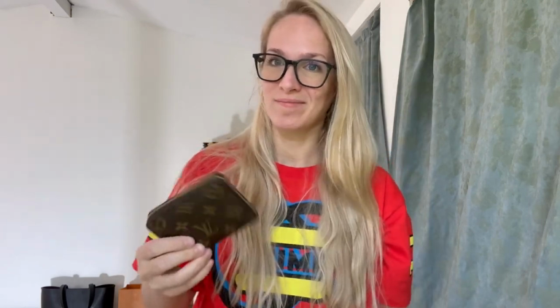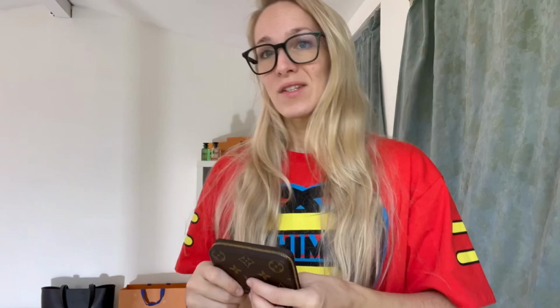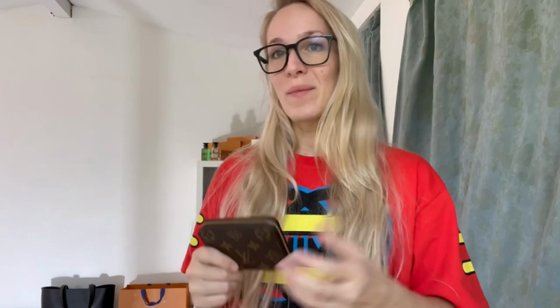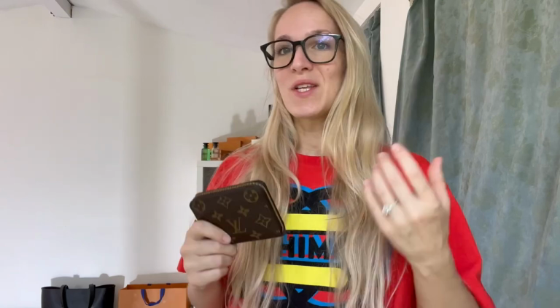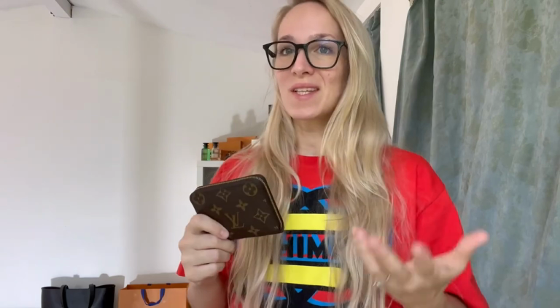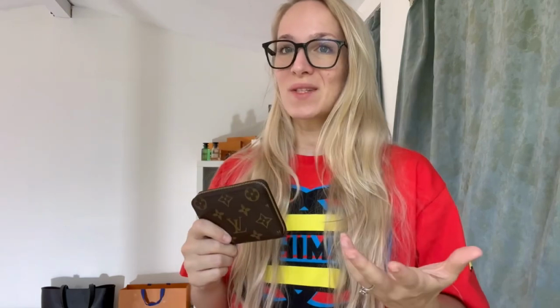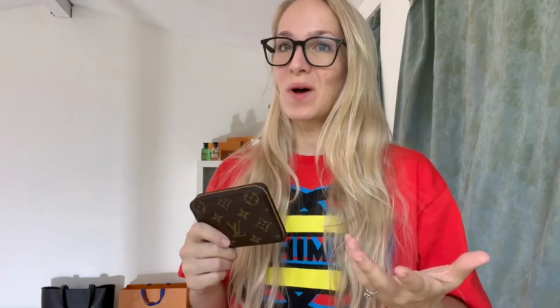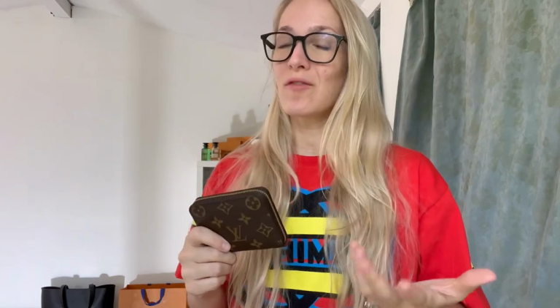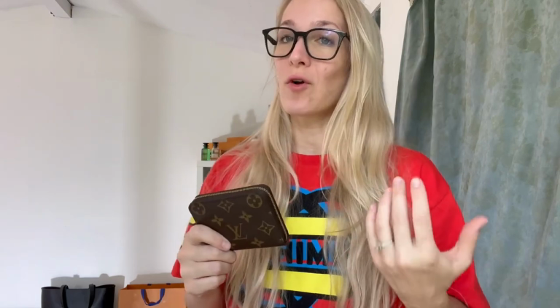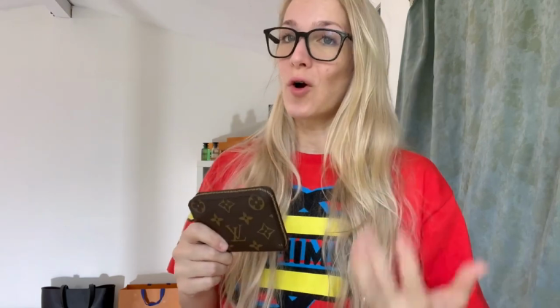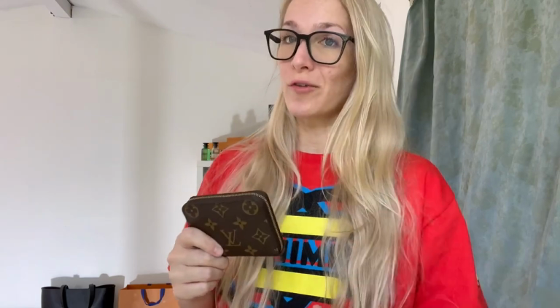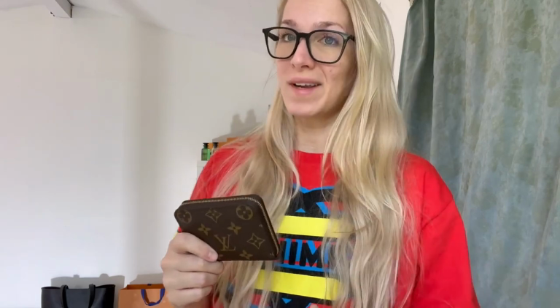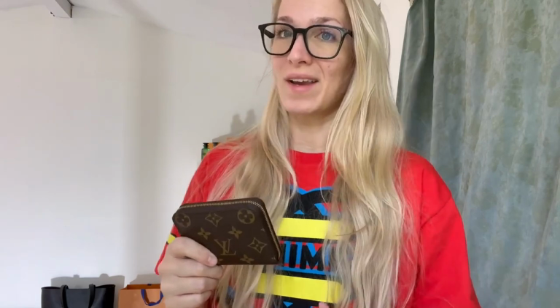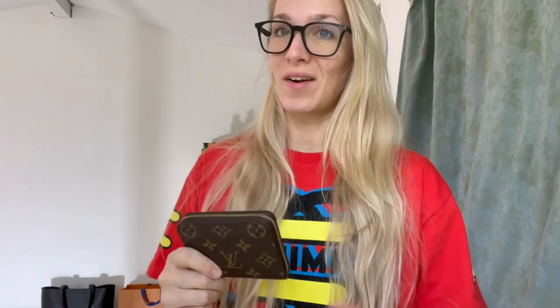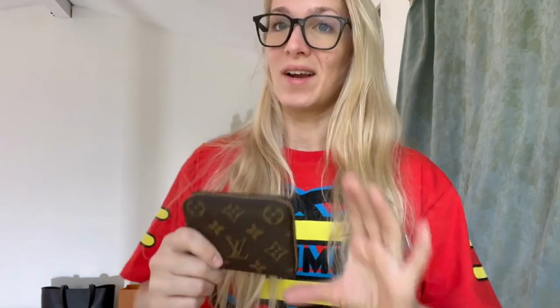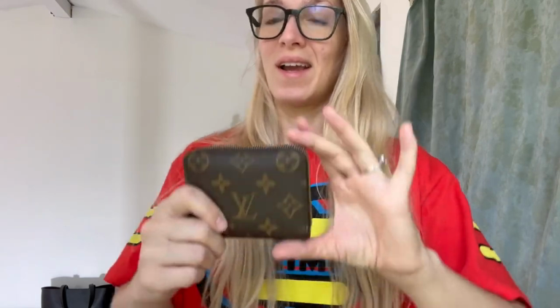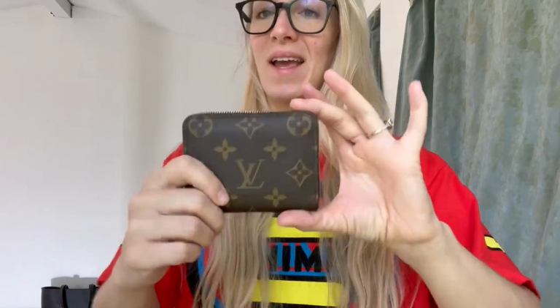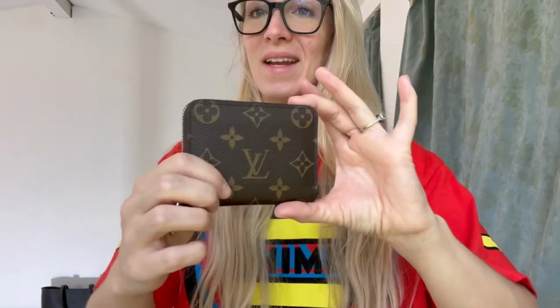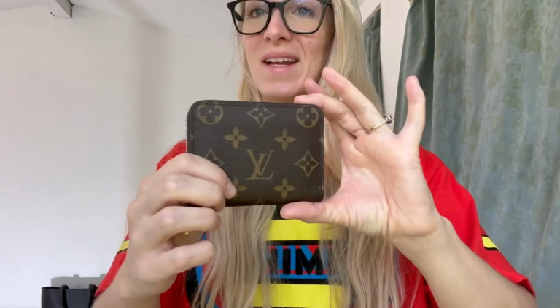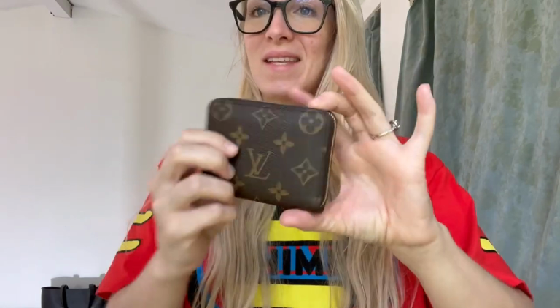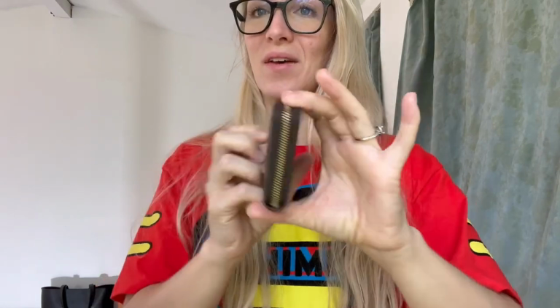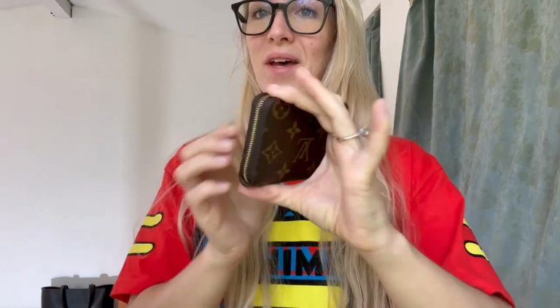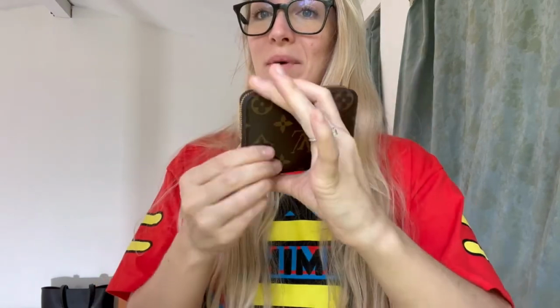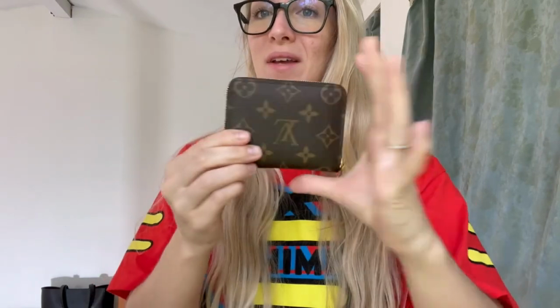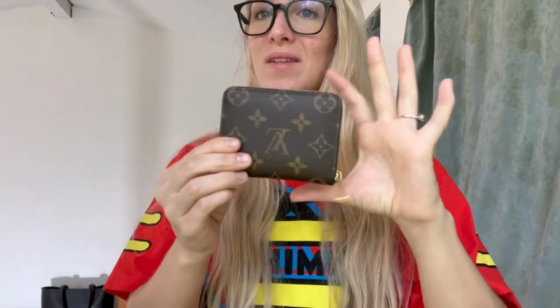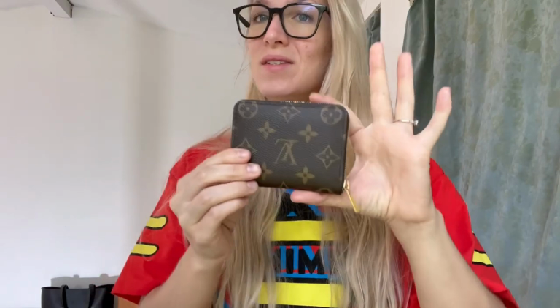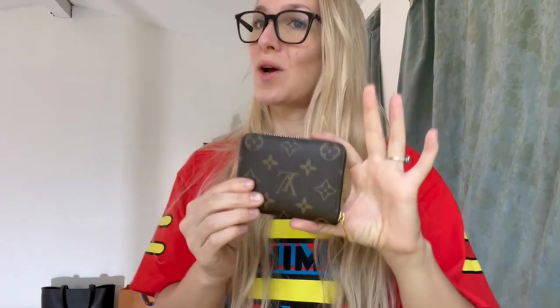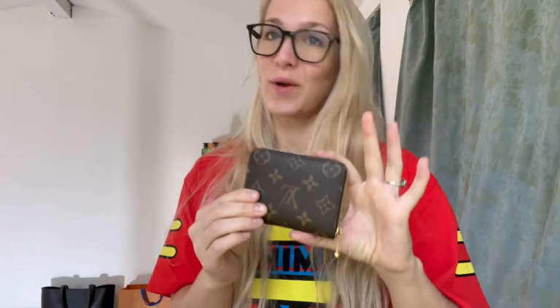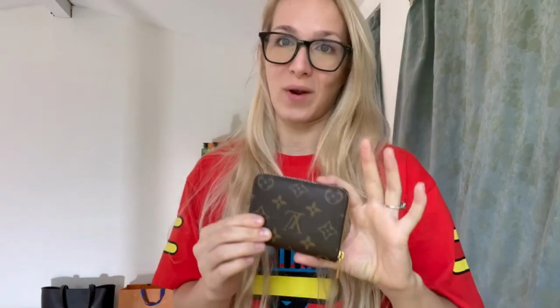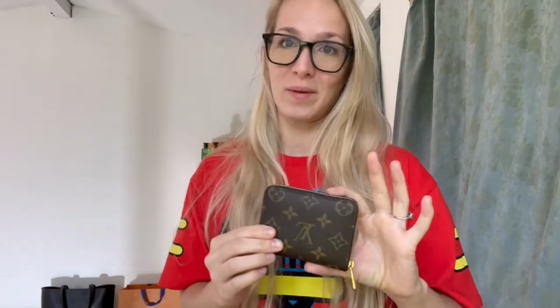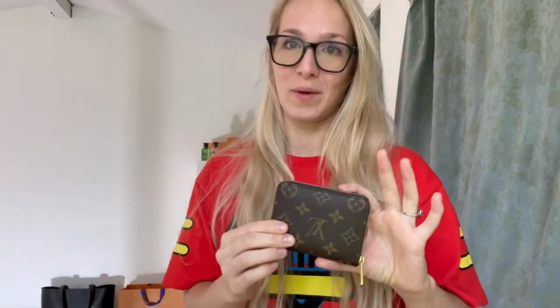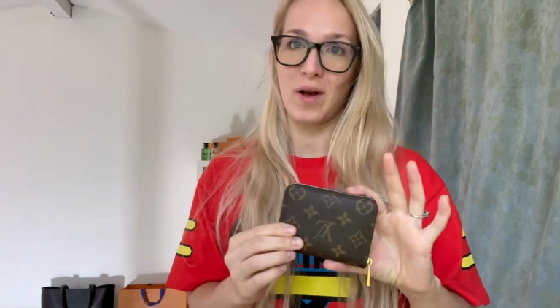I've been using this wallet for over a year and it has held up so incredibly well.